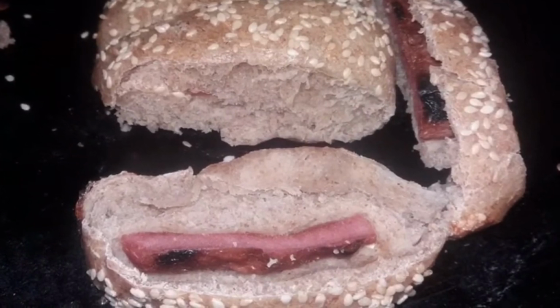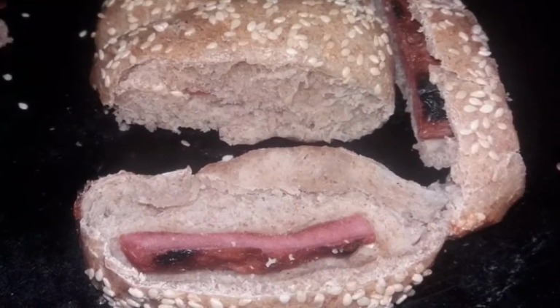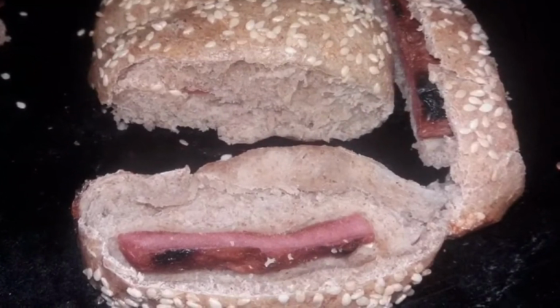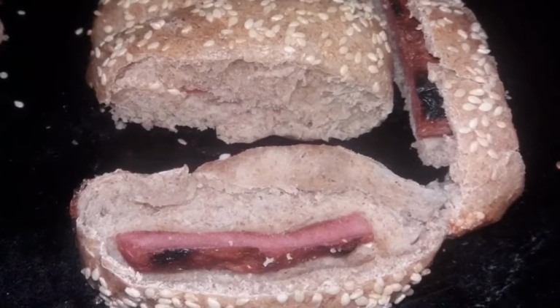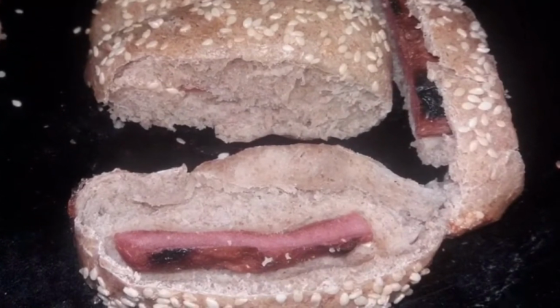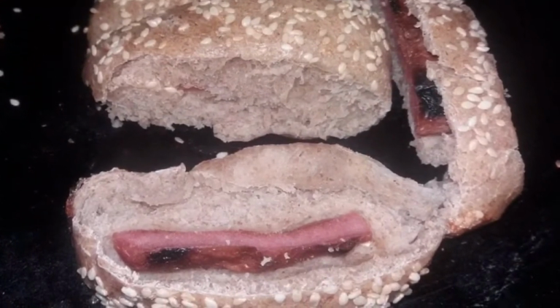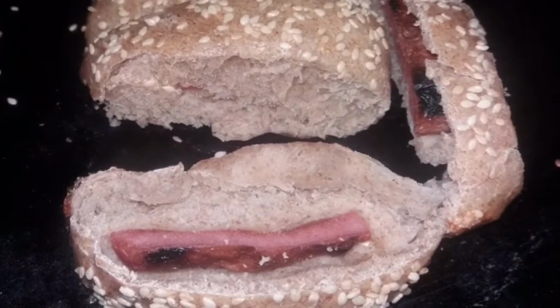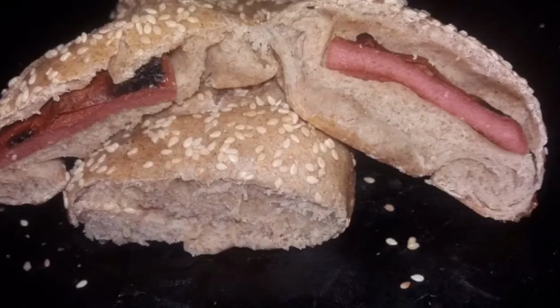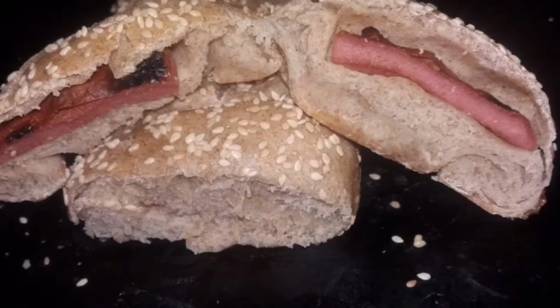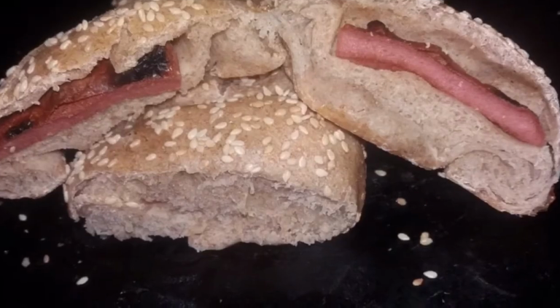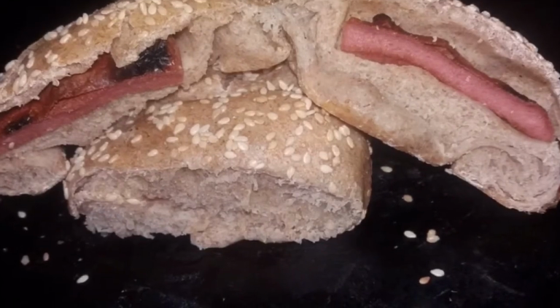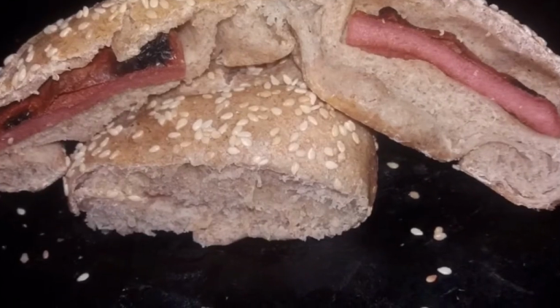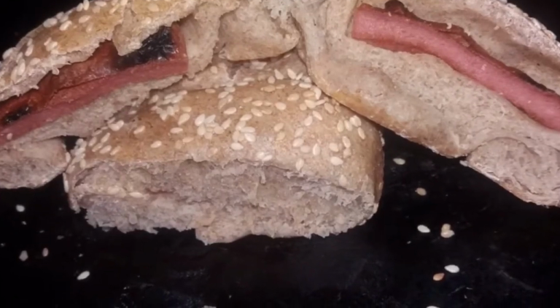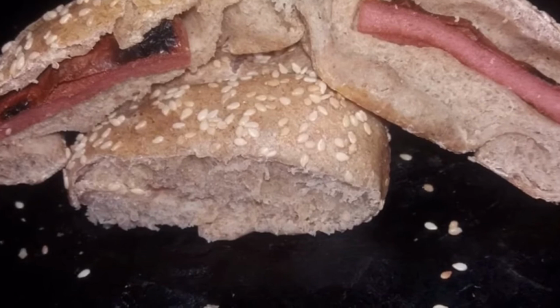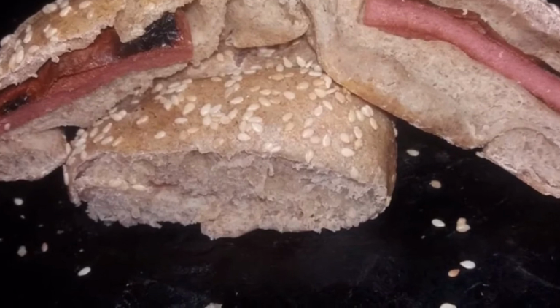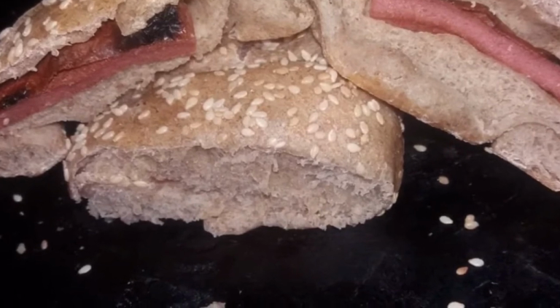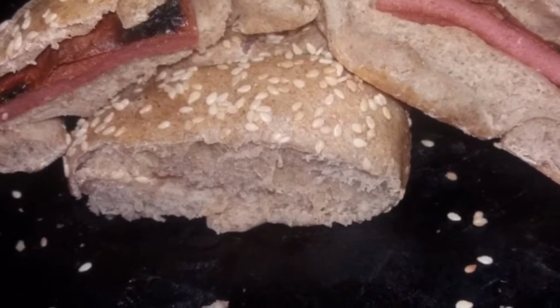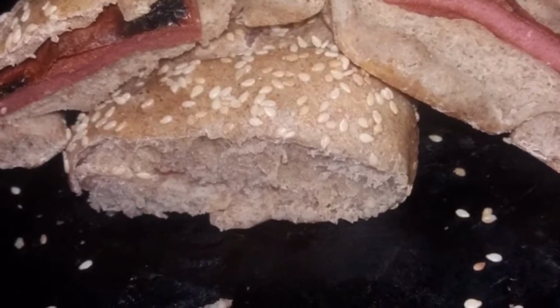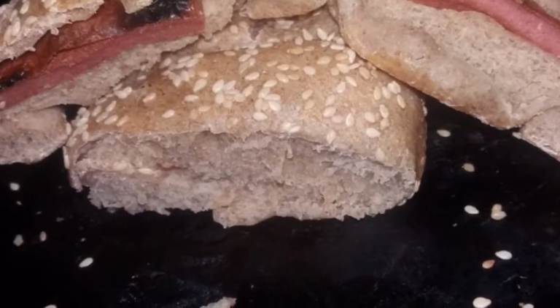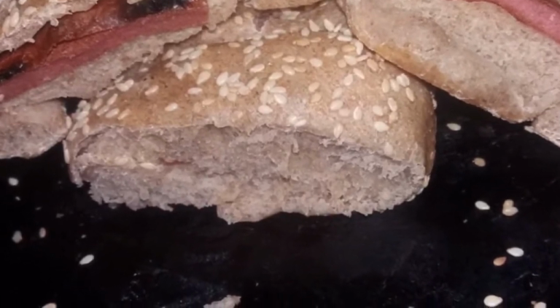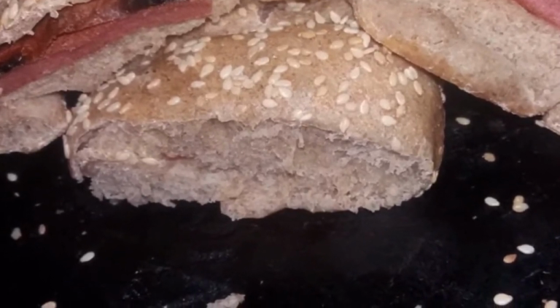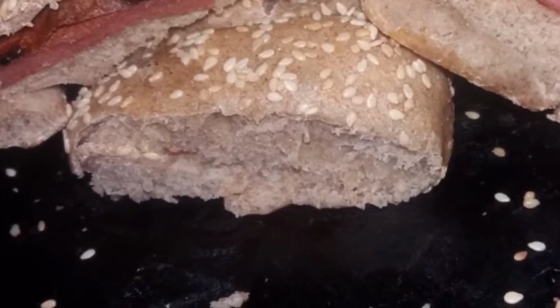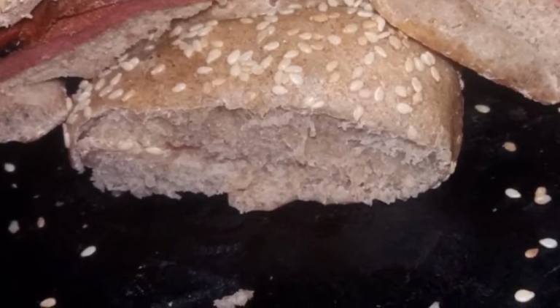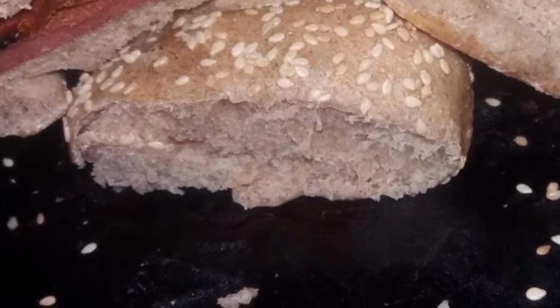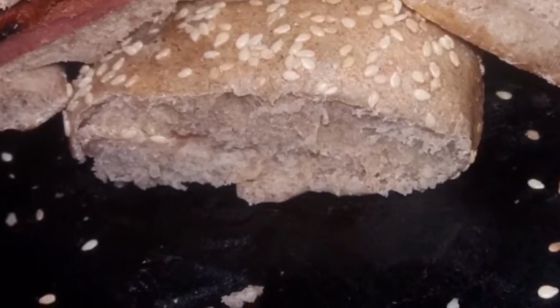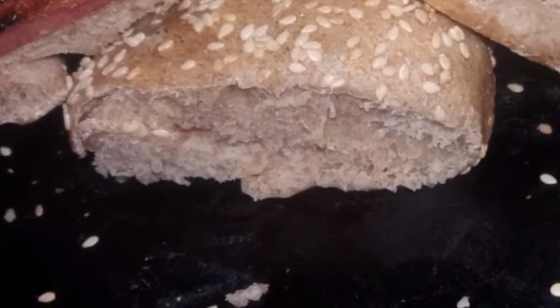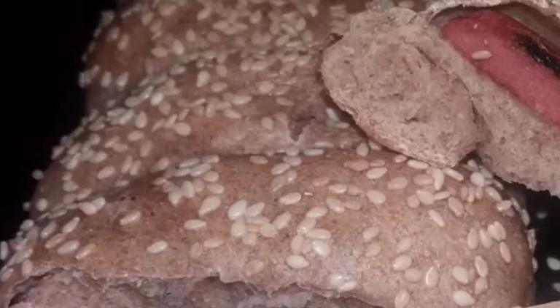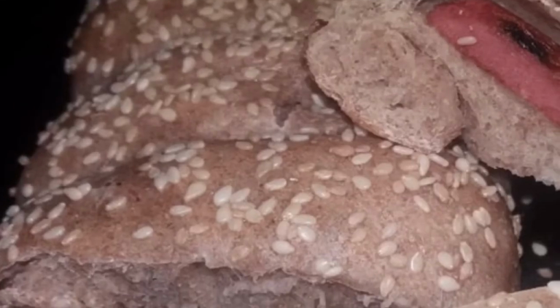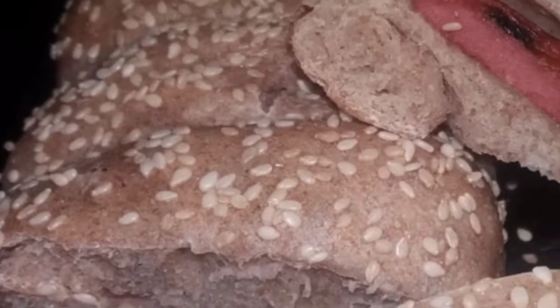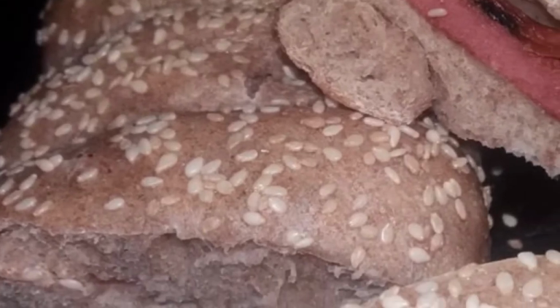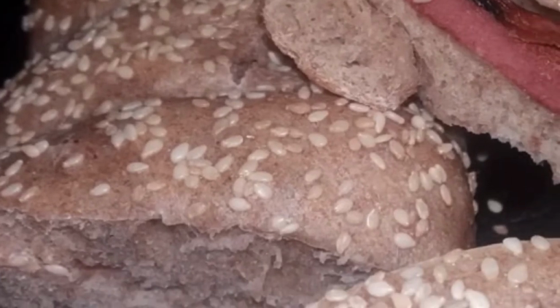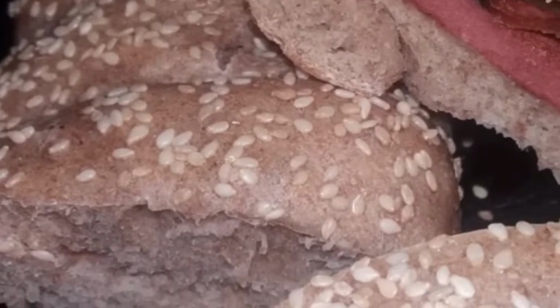Get the kids involved — they are home, so get them in the kitchen with you. Thank you all so much for watching and for your constant support.